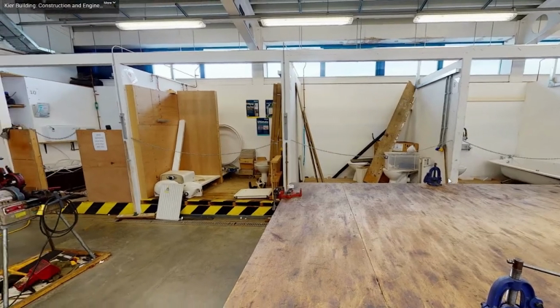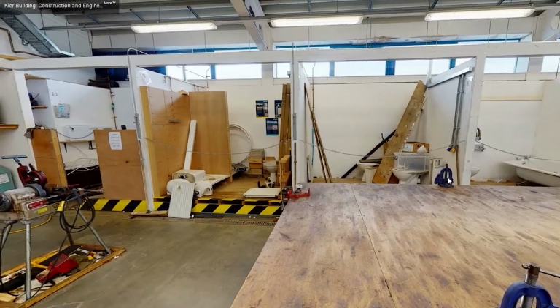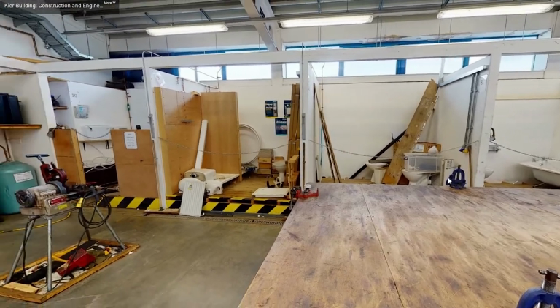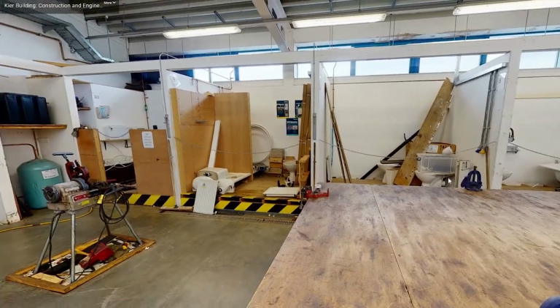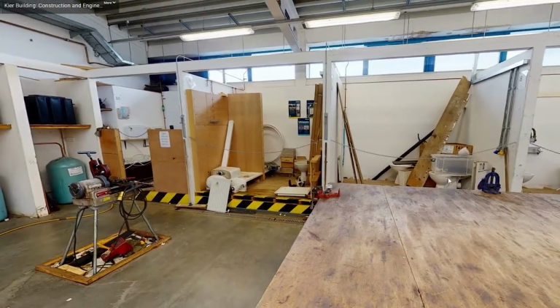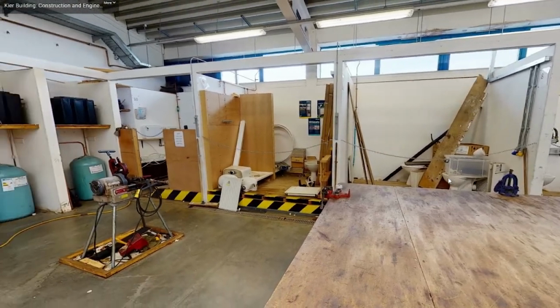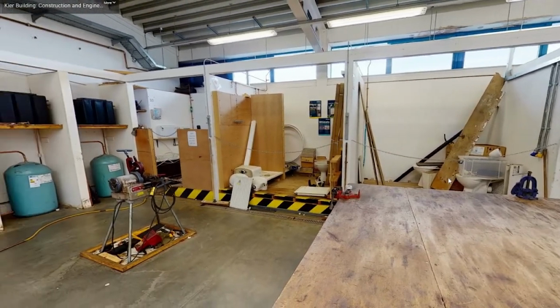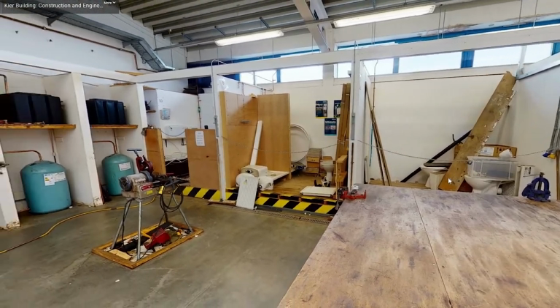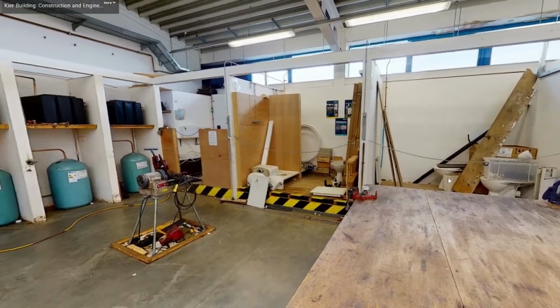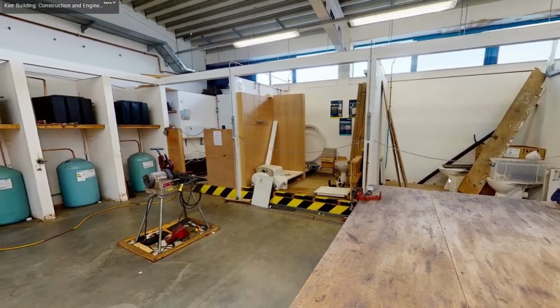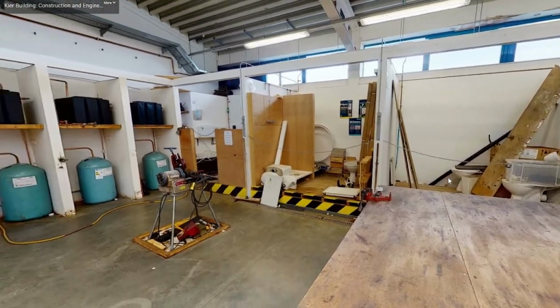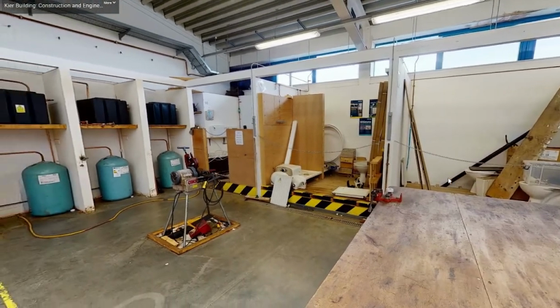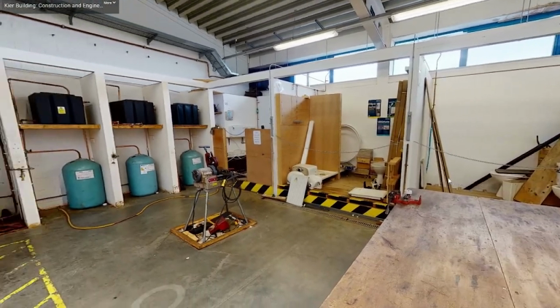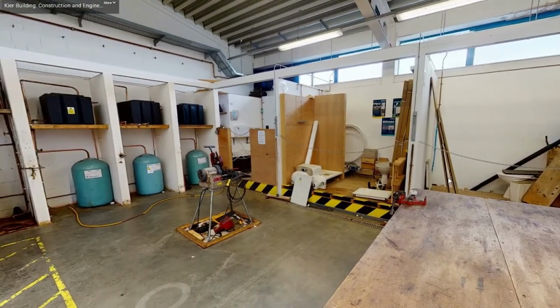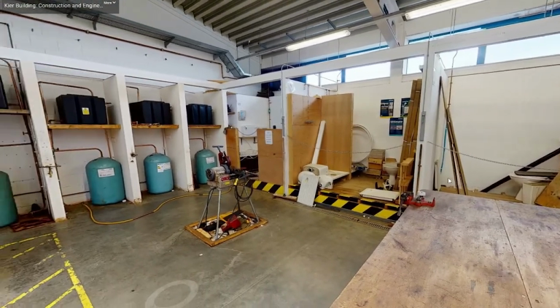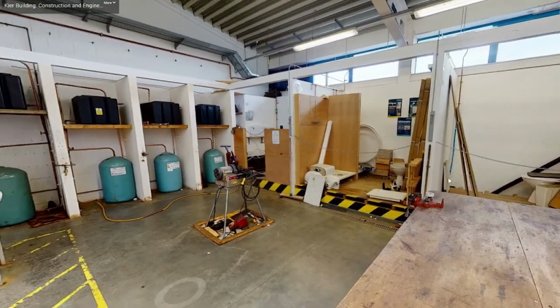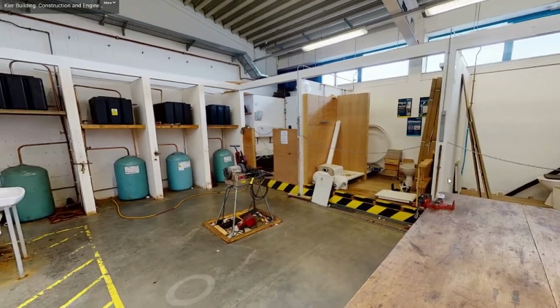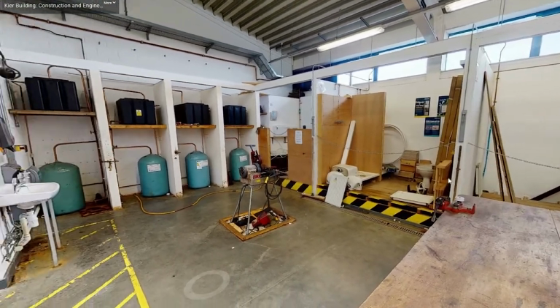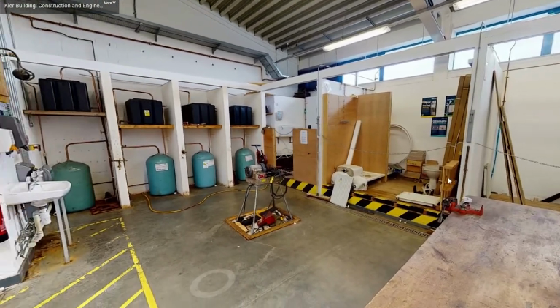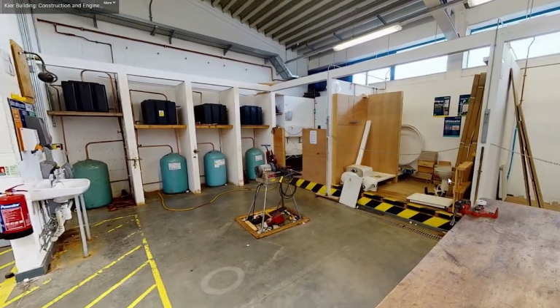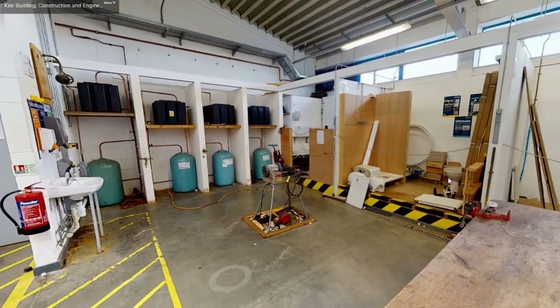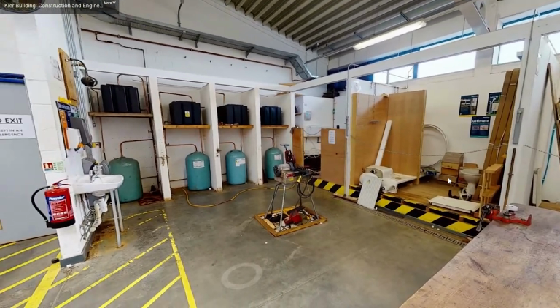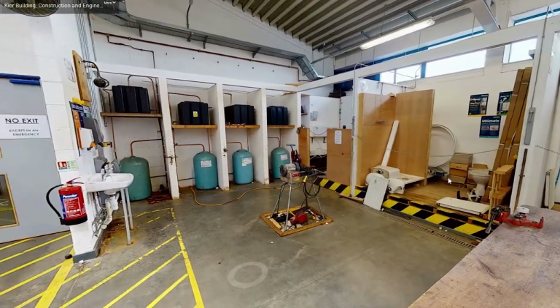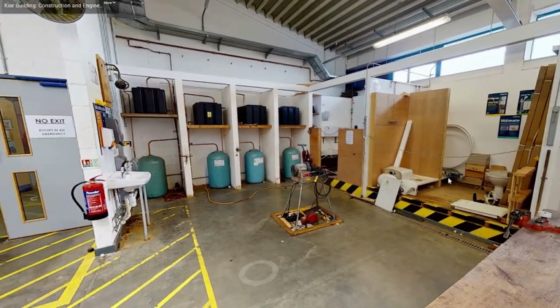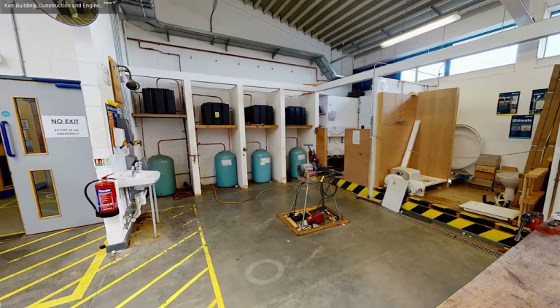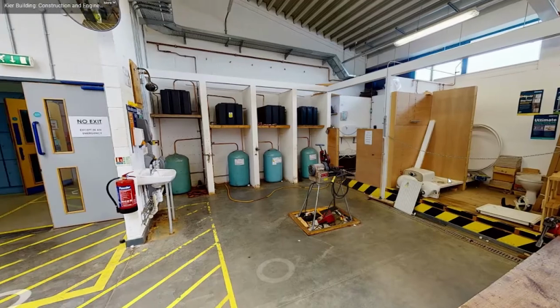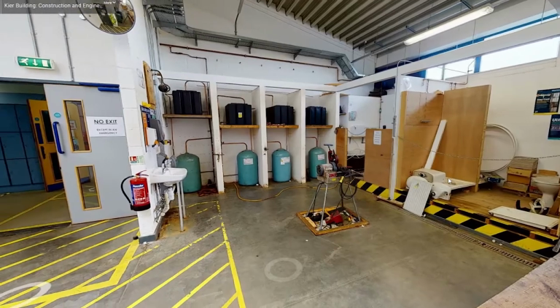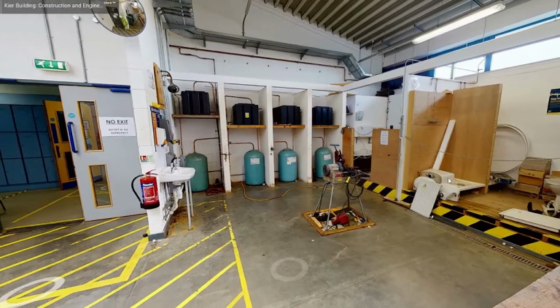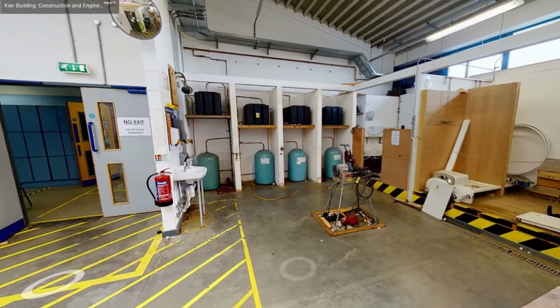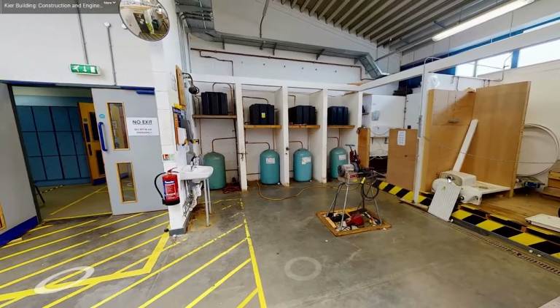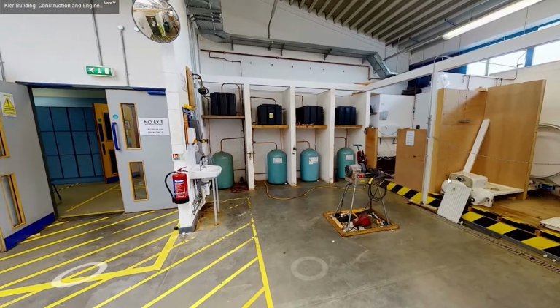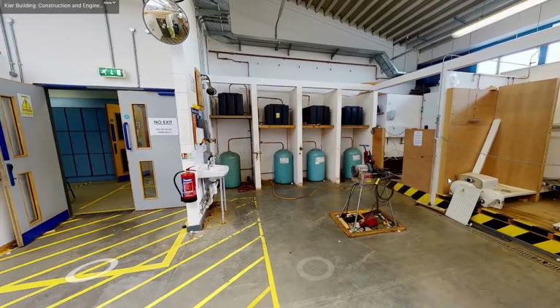In the centre is a long row of wooden work benches and around the outside are lots of individual working areas where students can learn plumbing system installation, gas, heating and drainage systems.